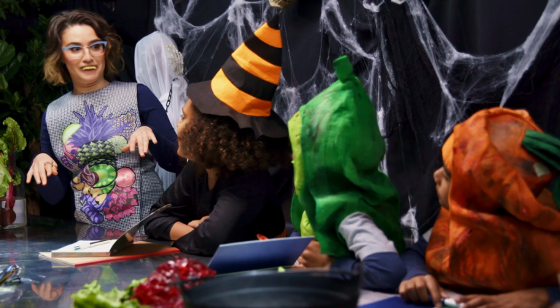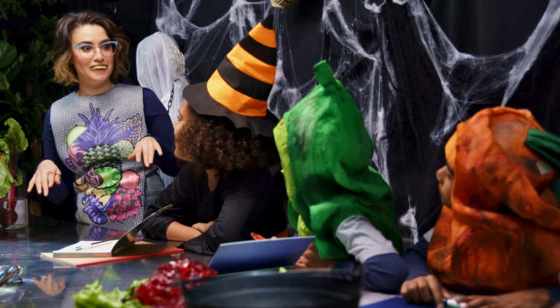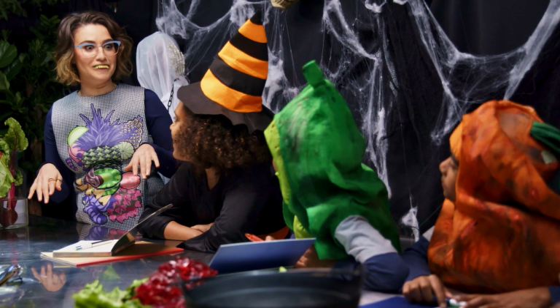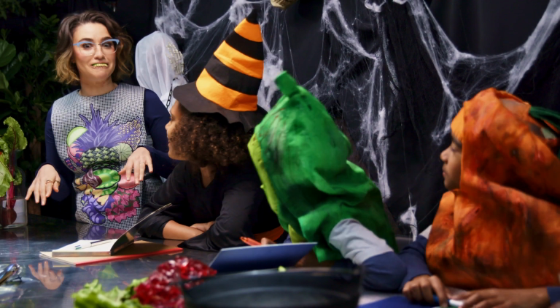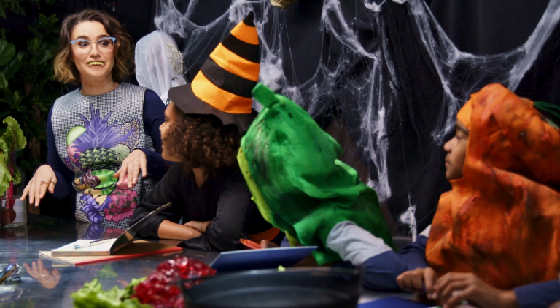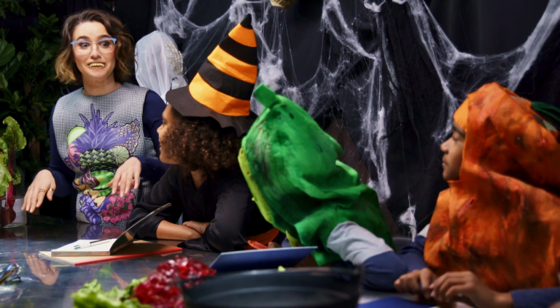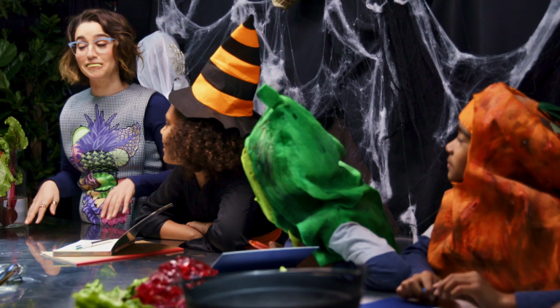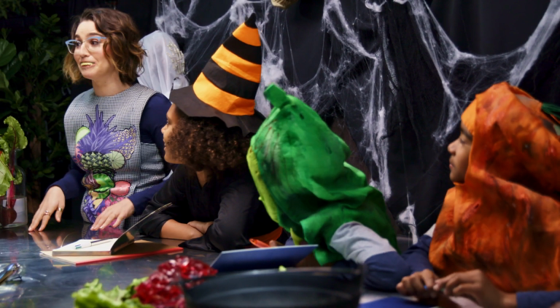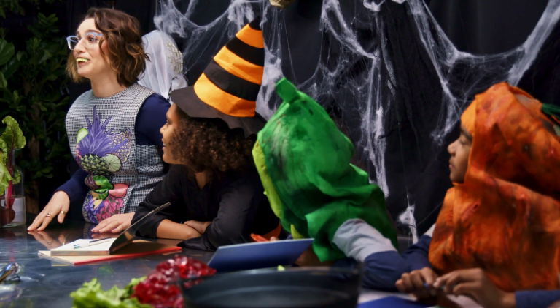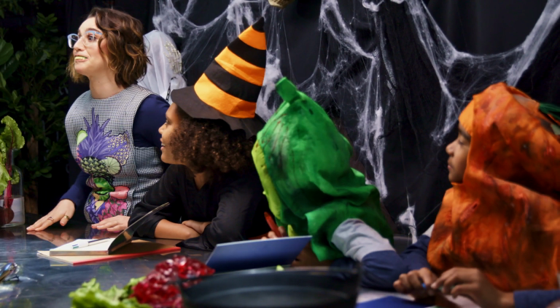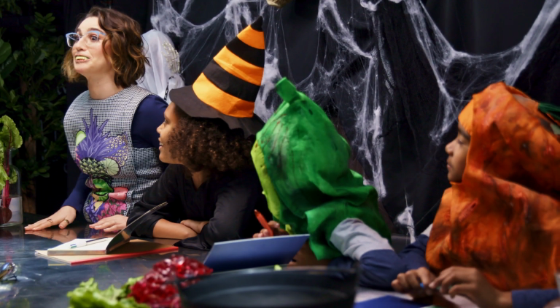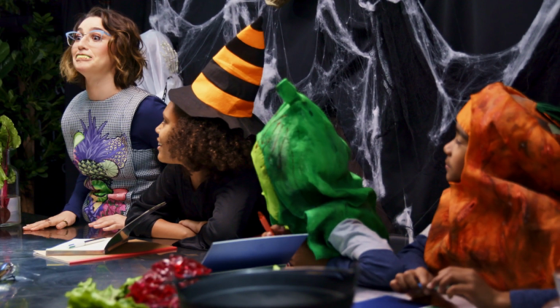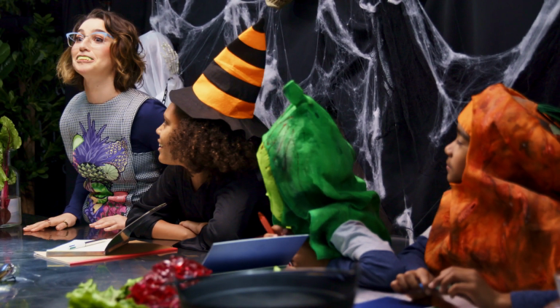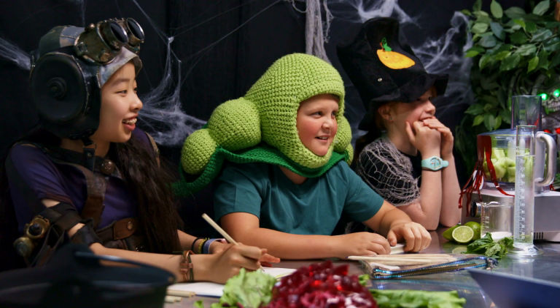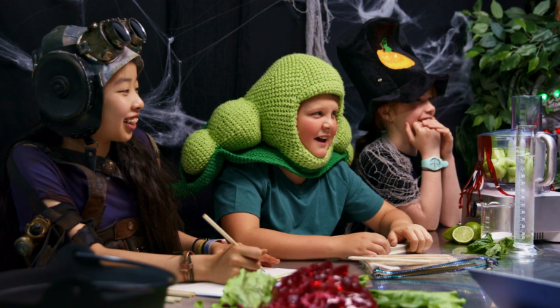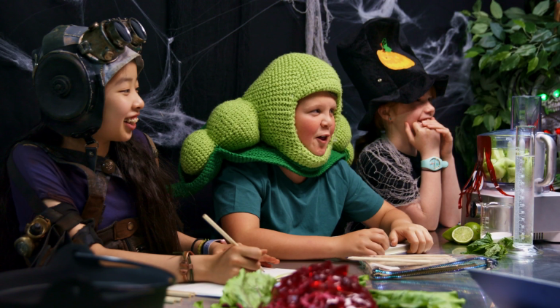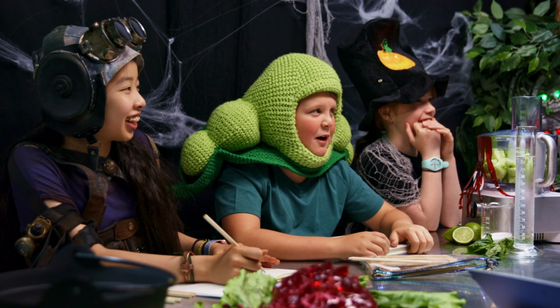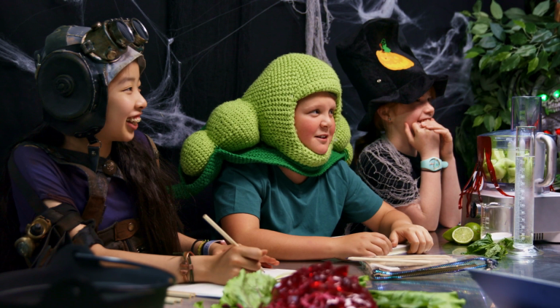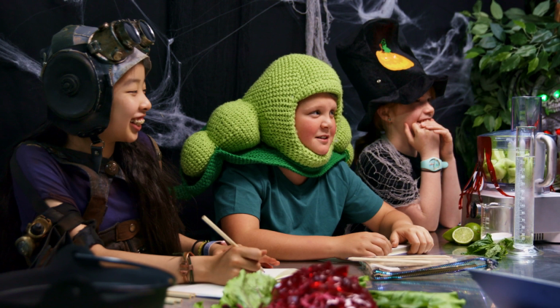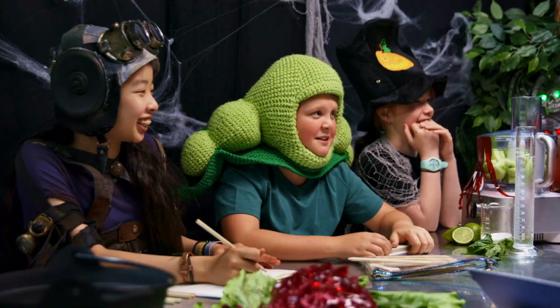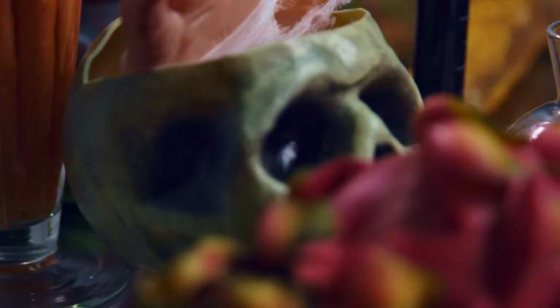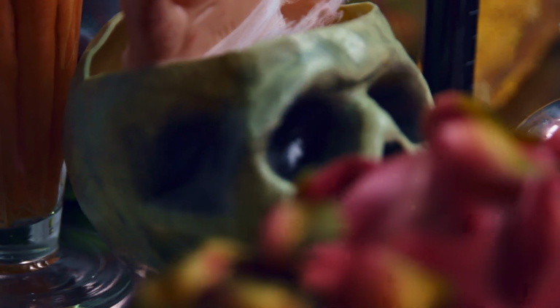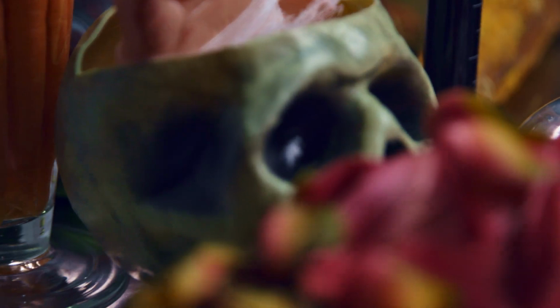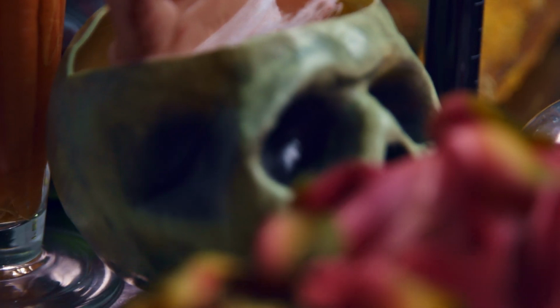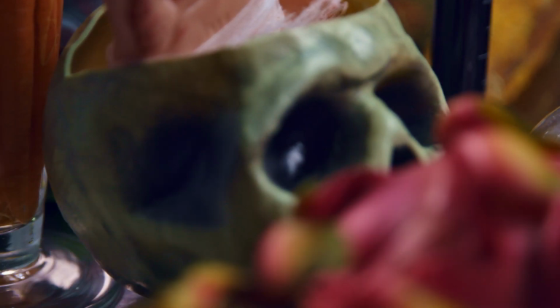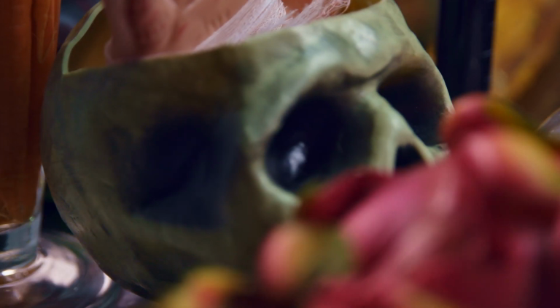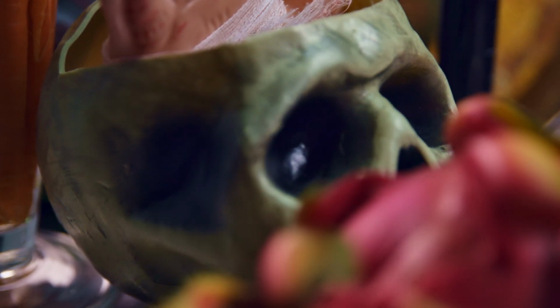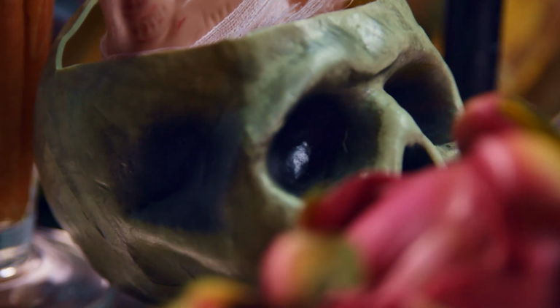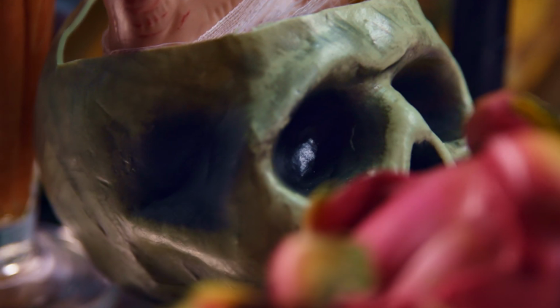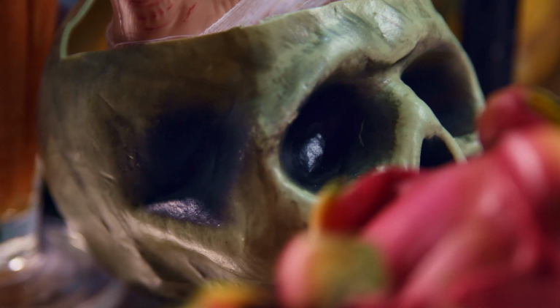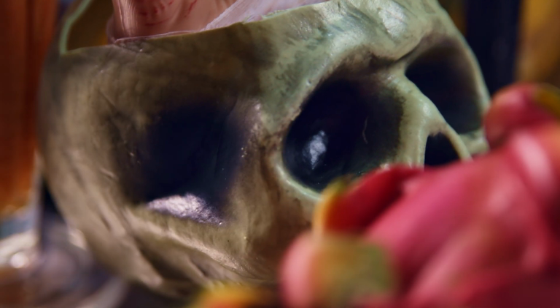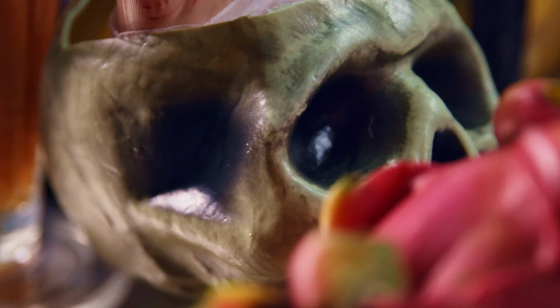Good evening, supernaturals. Oh, Alice. Now we're talking about states of matter.